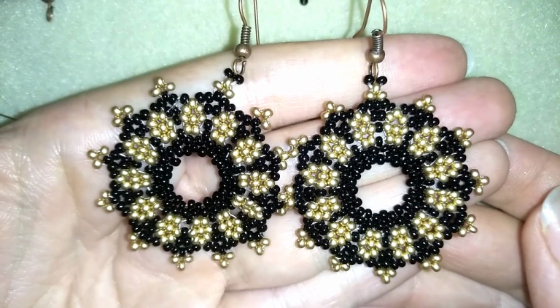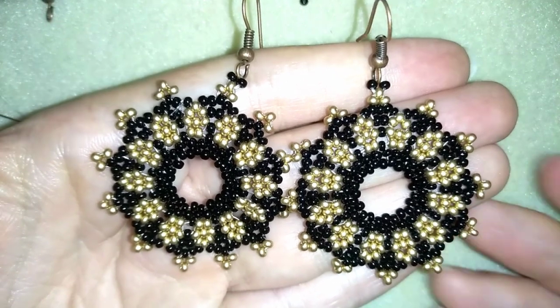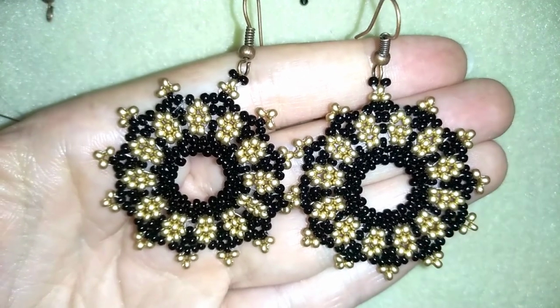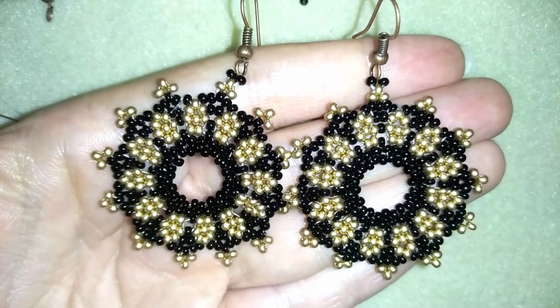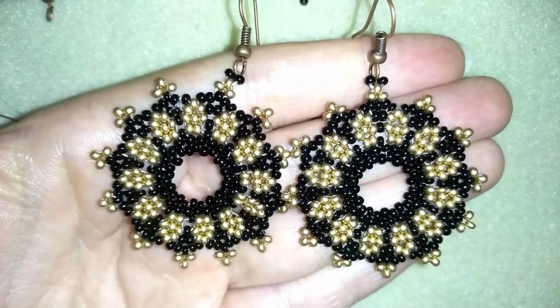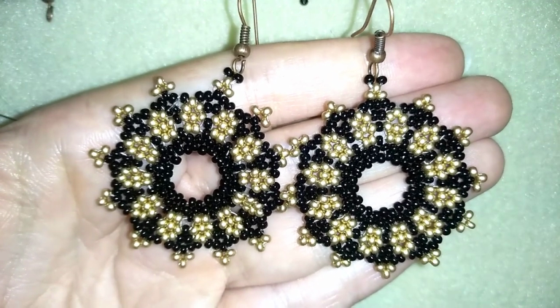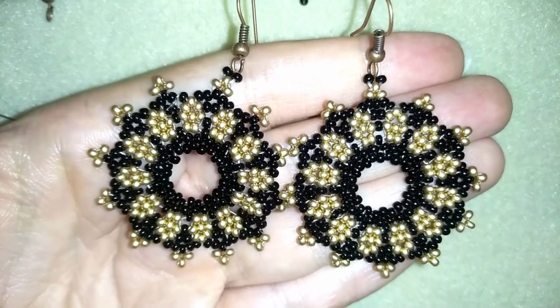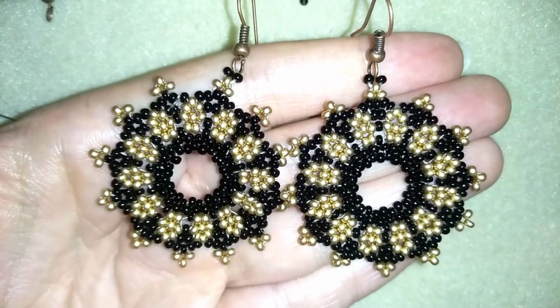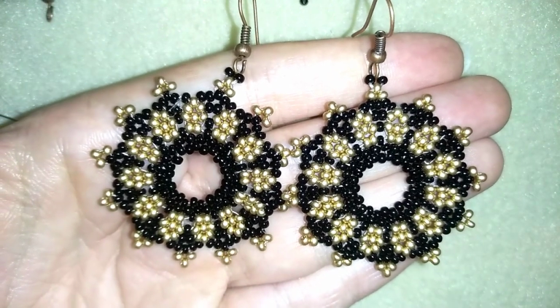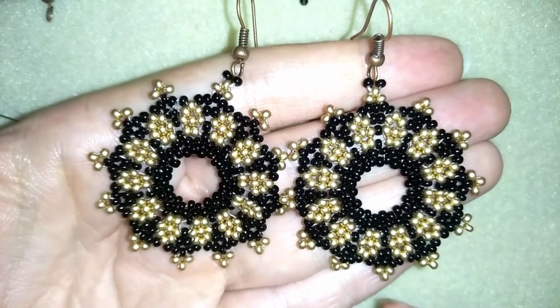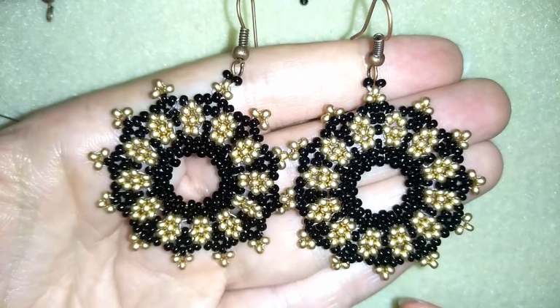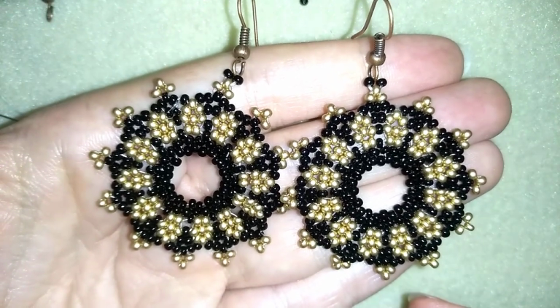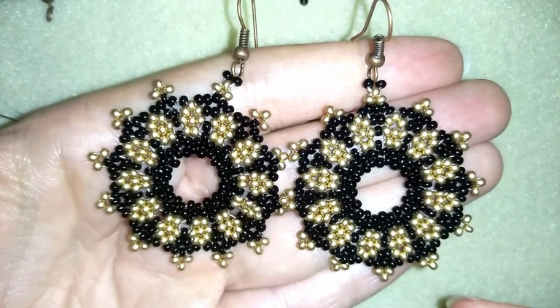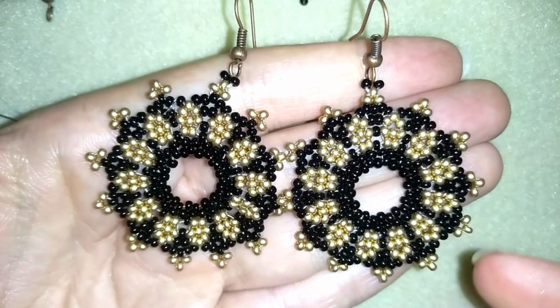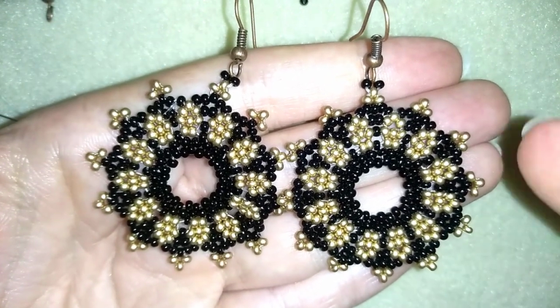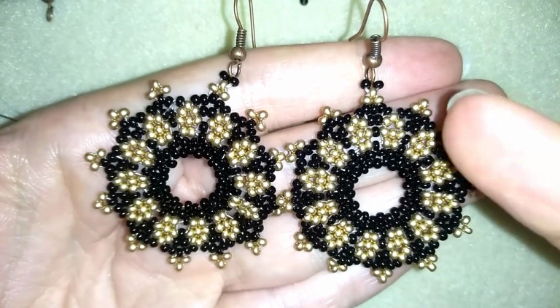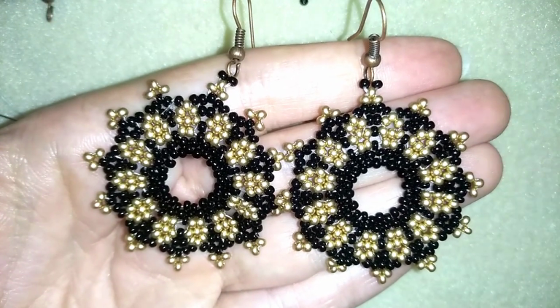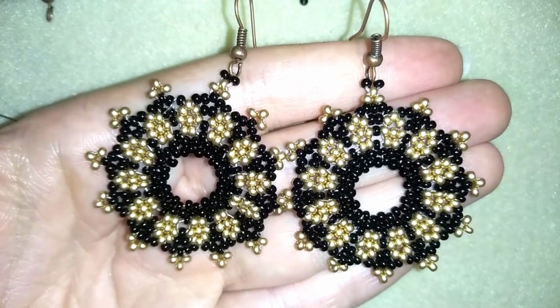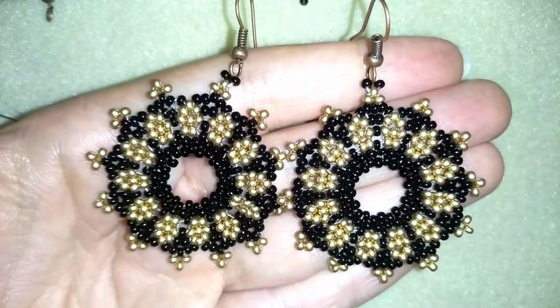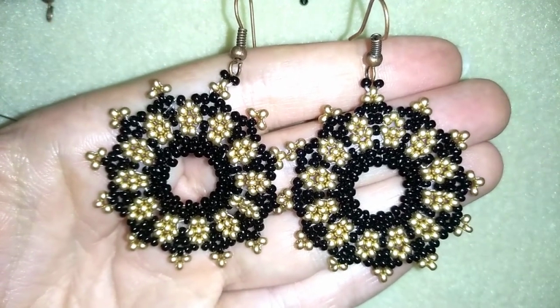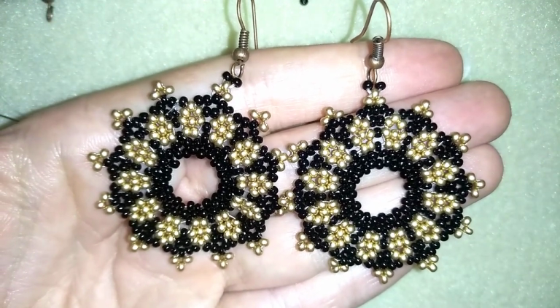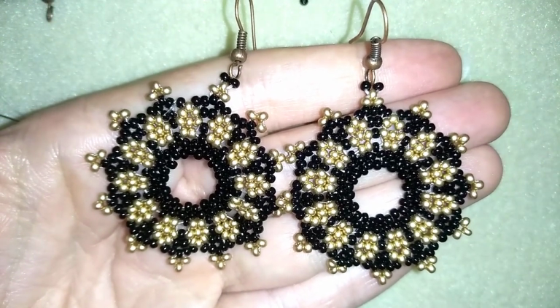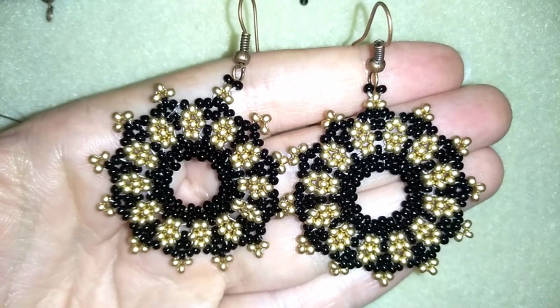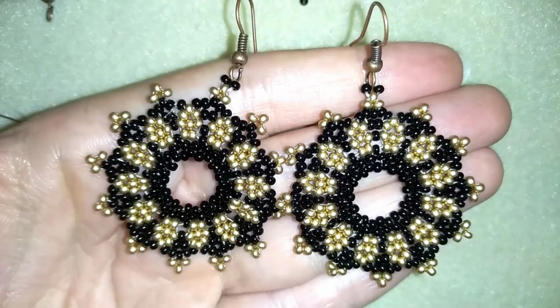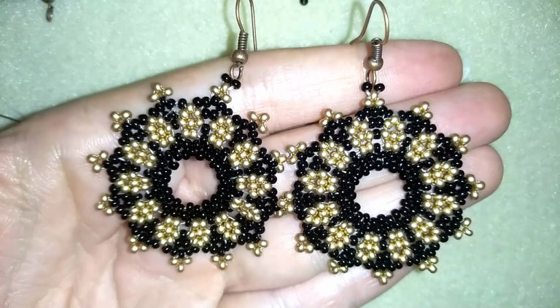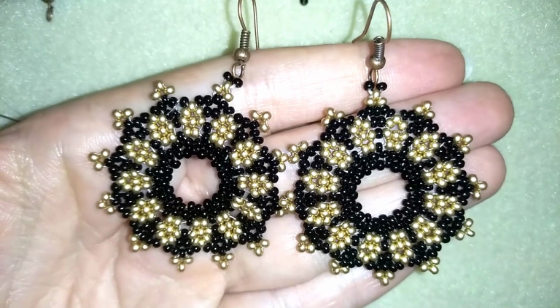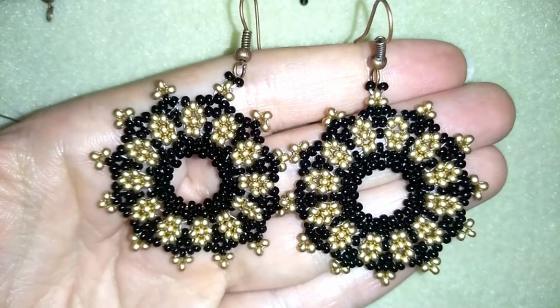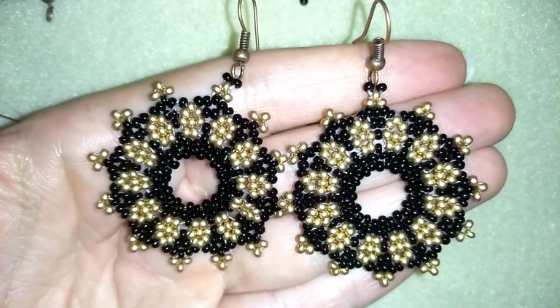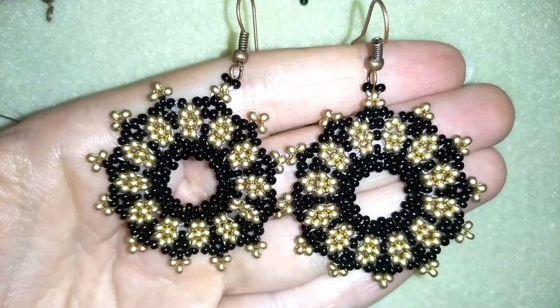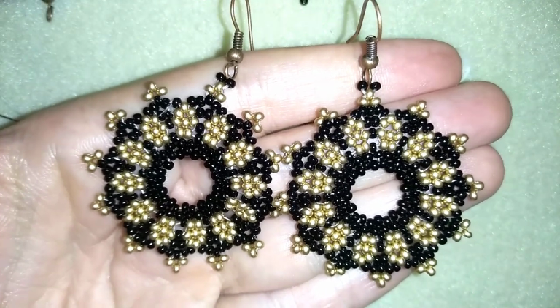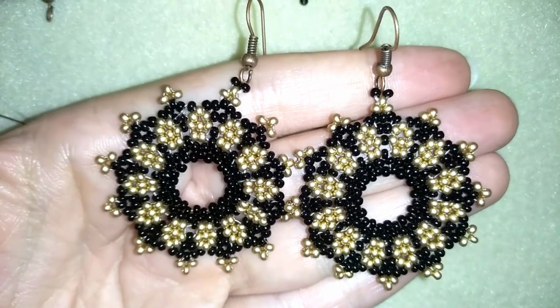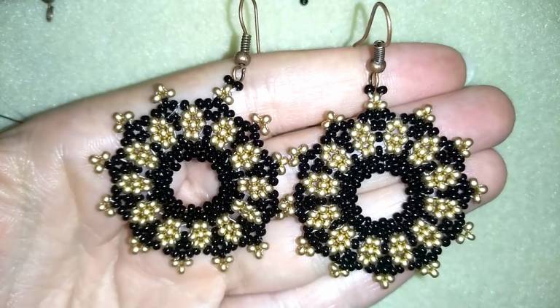You need simple stuff — only two colors of seed beads and ear wires. Nothing special, nothing difficult.